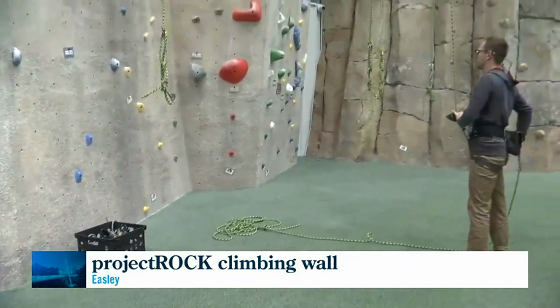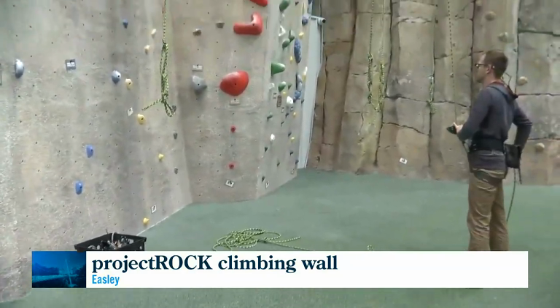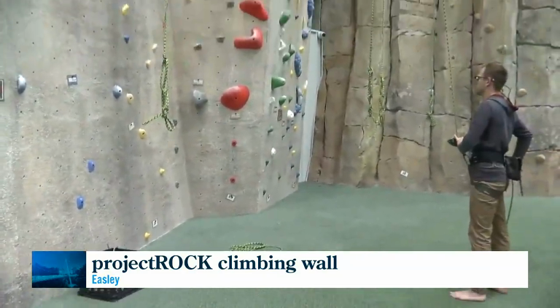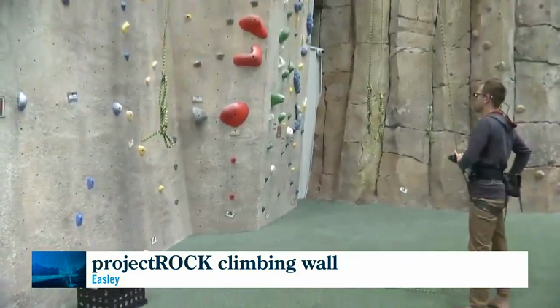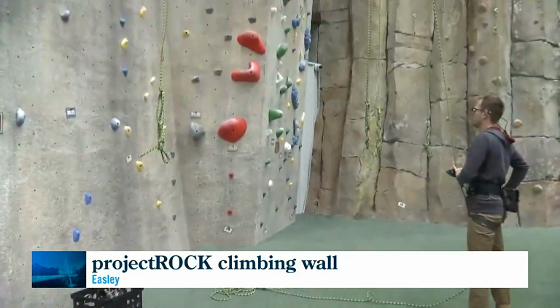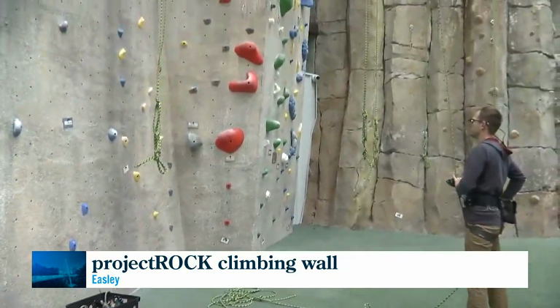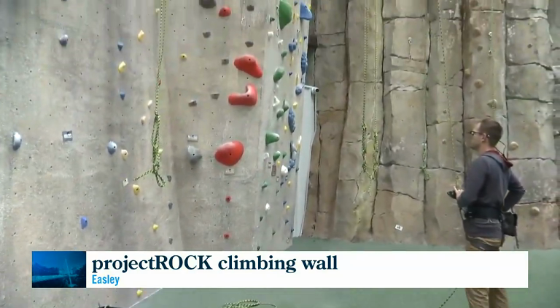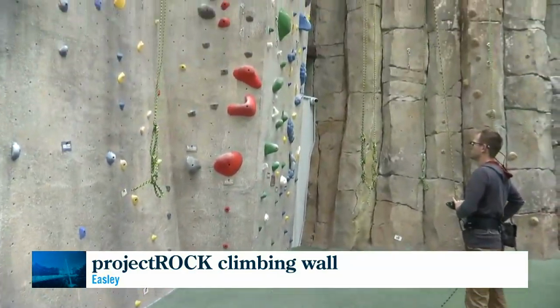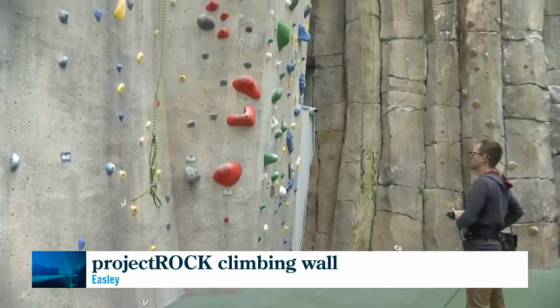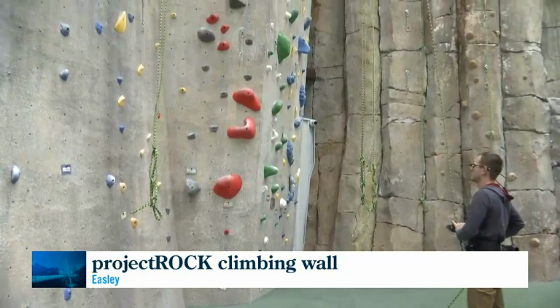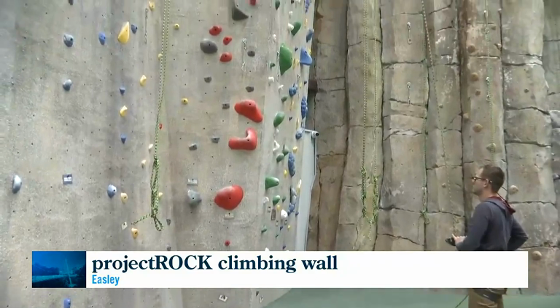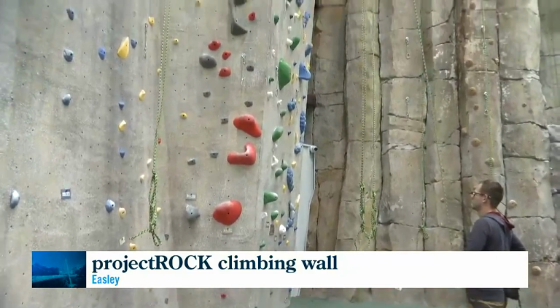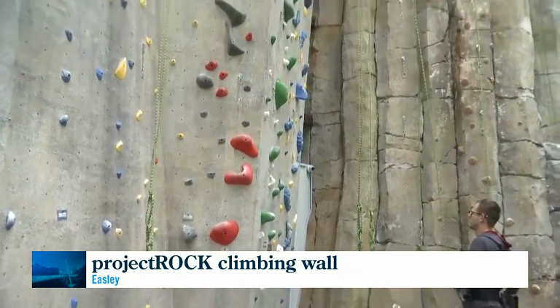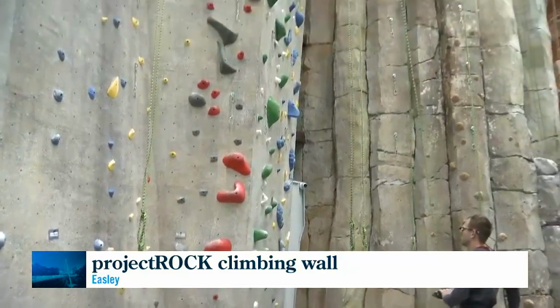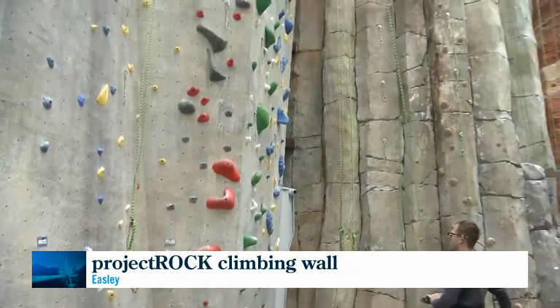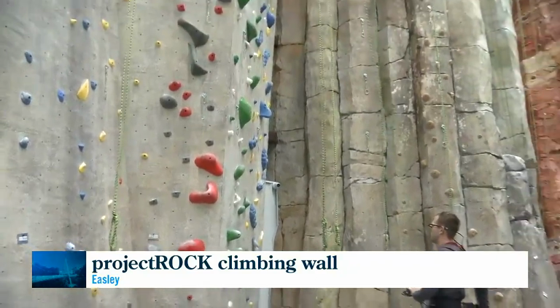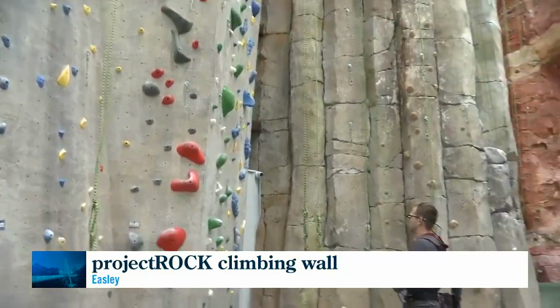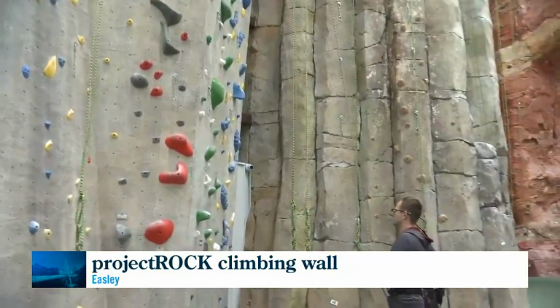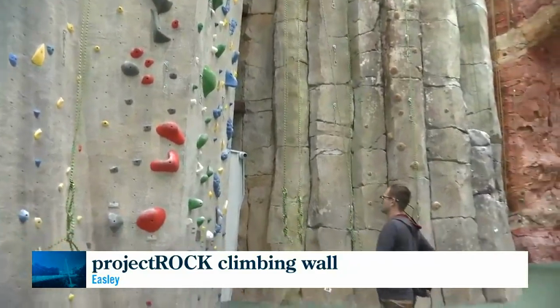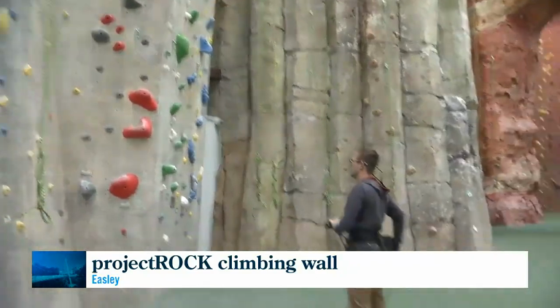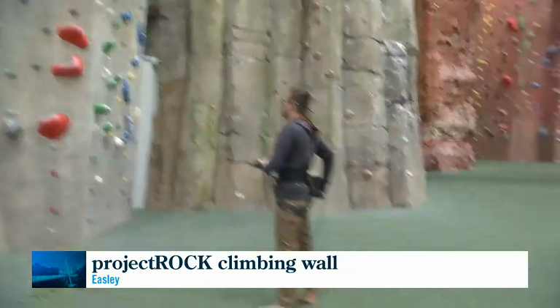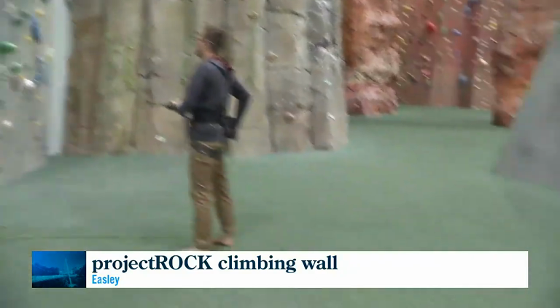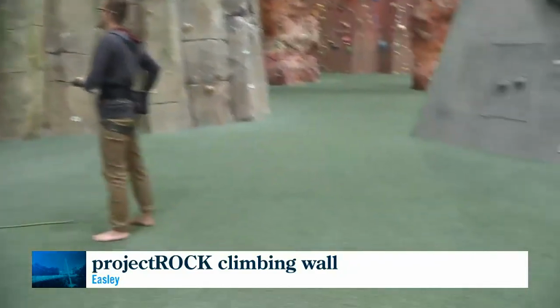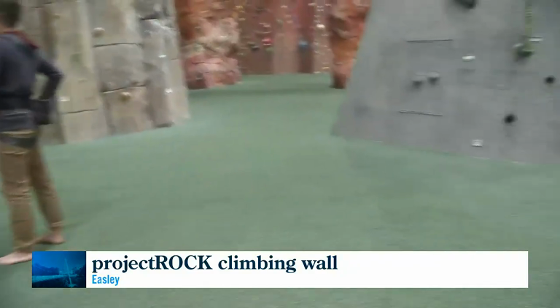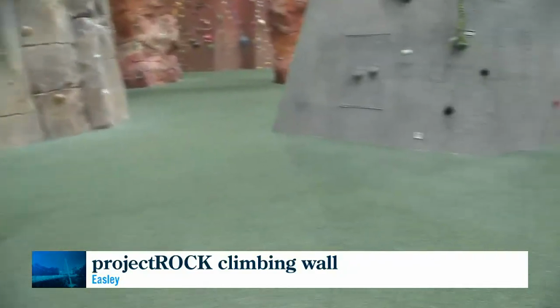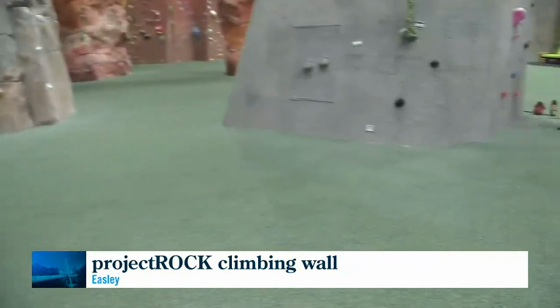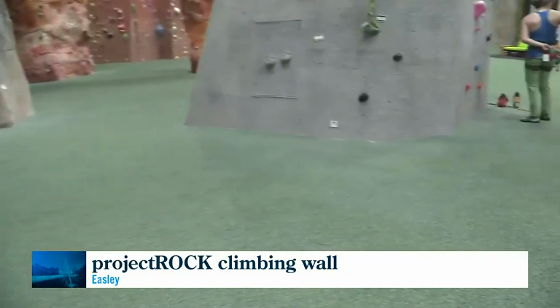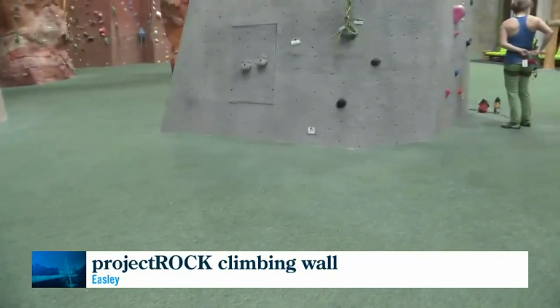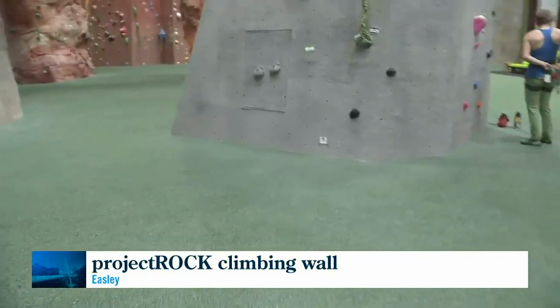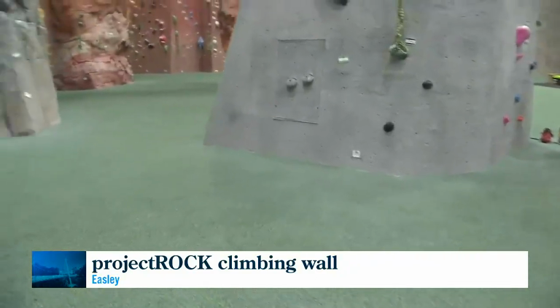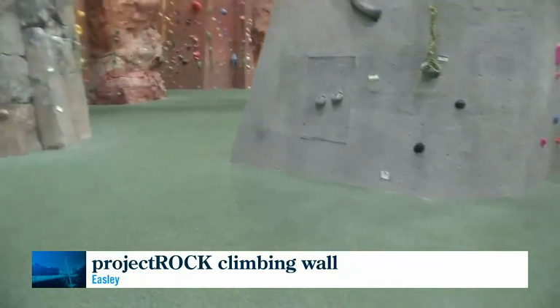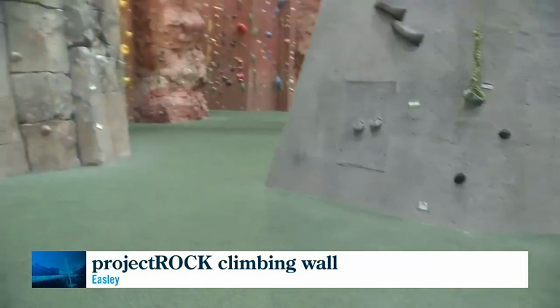We use a concrete composite. We had a group called Rad Rocks come in and they molded and shaped all of our walls for us.